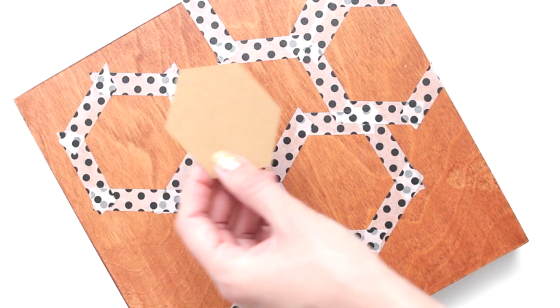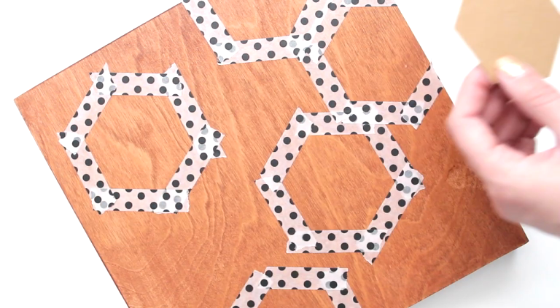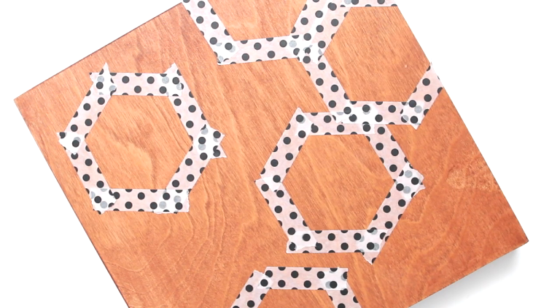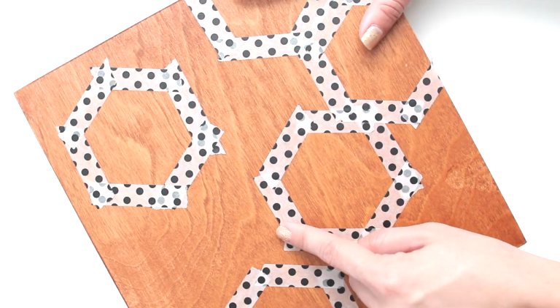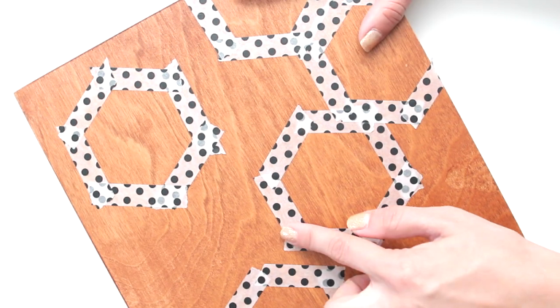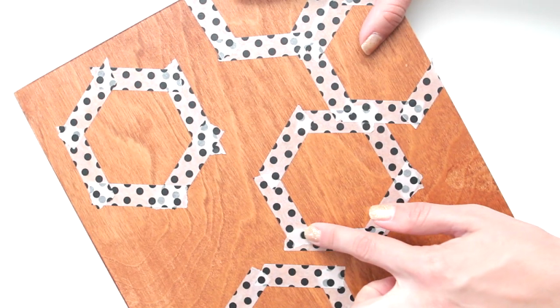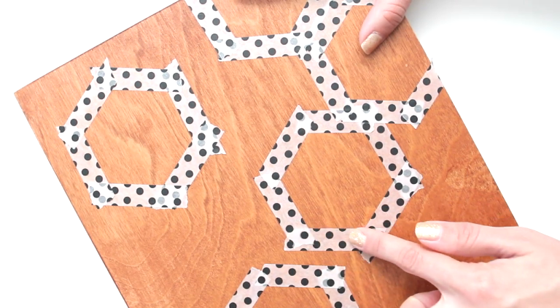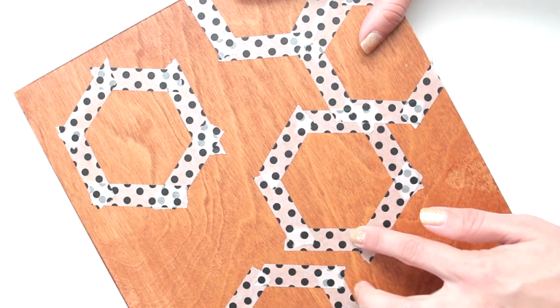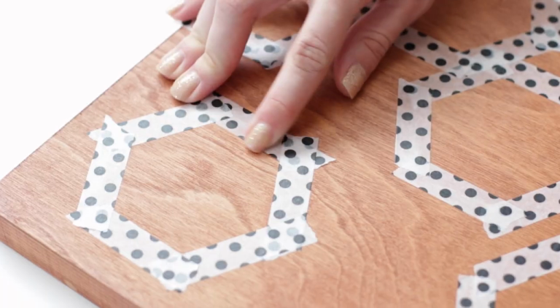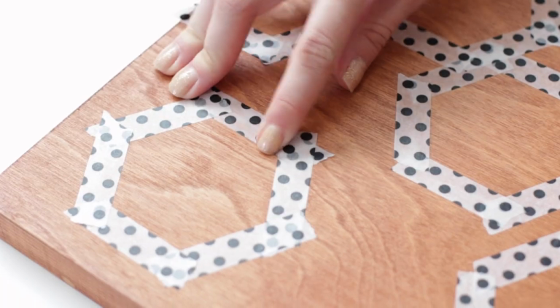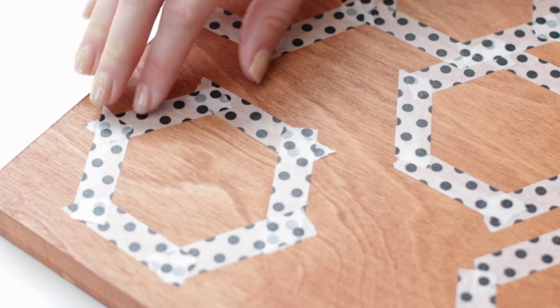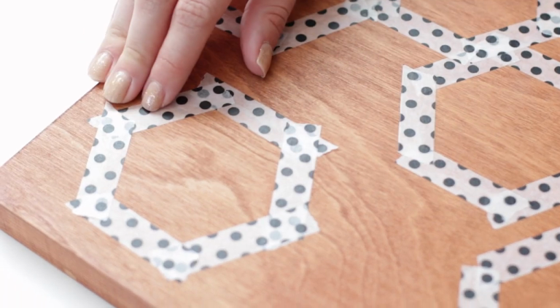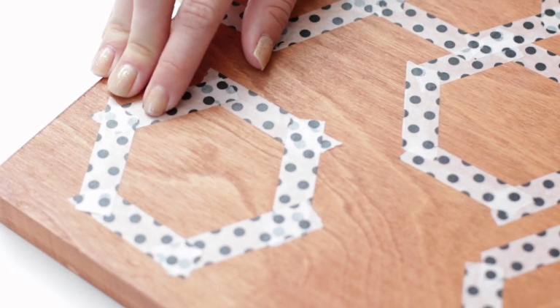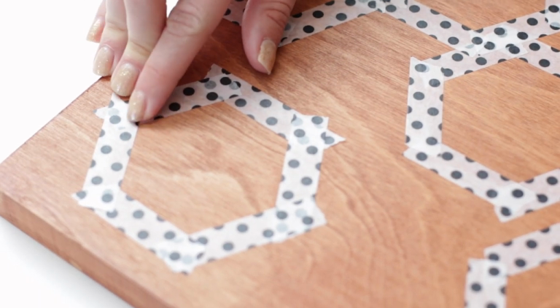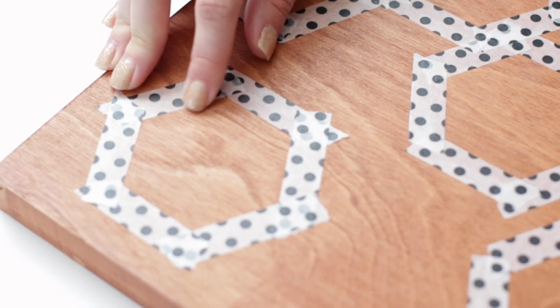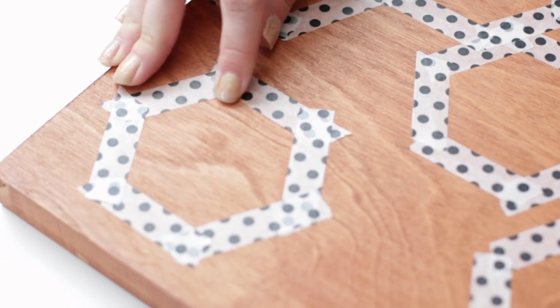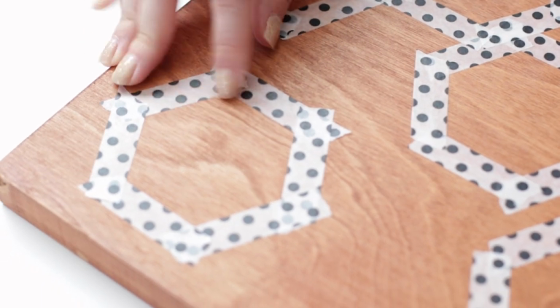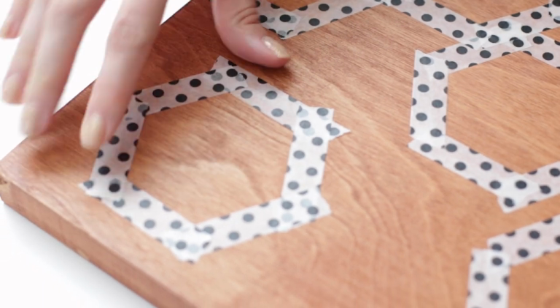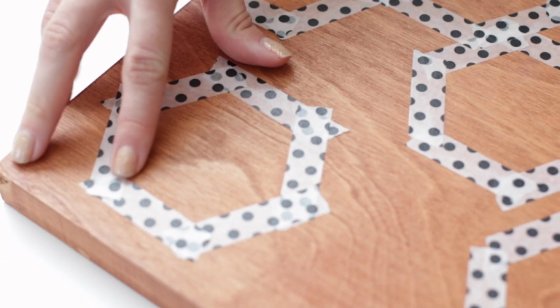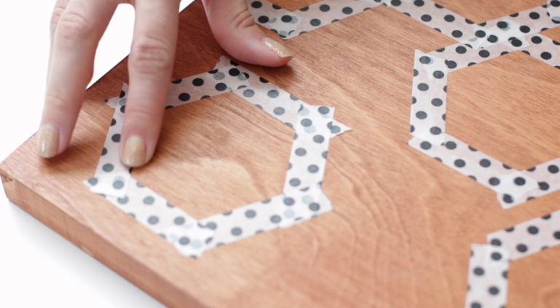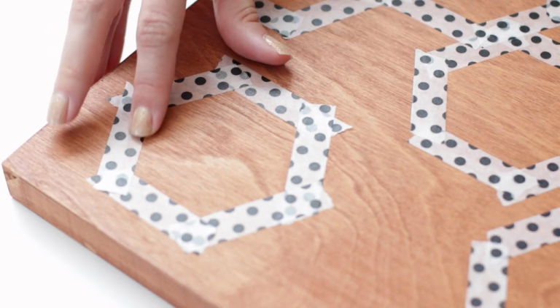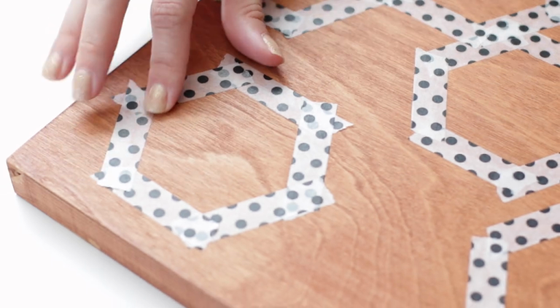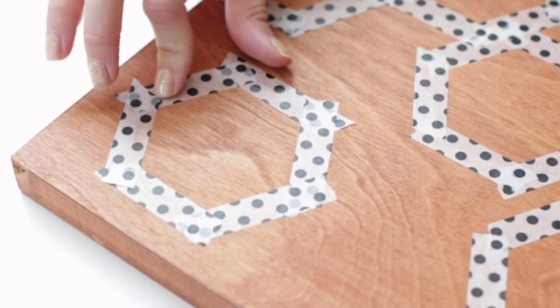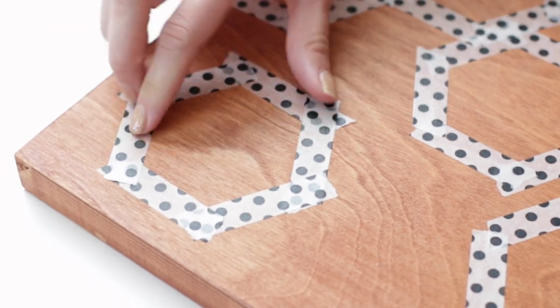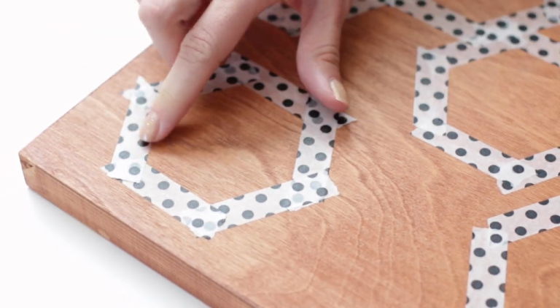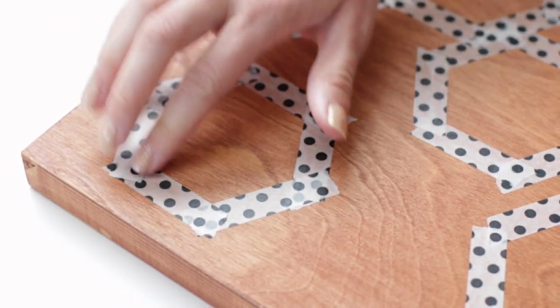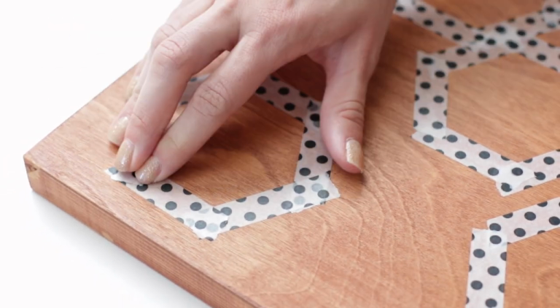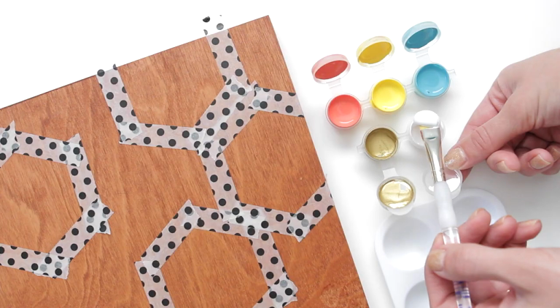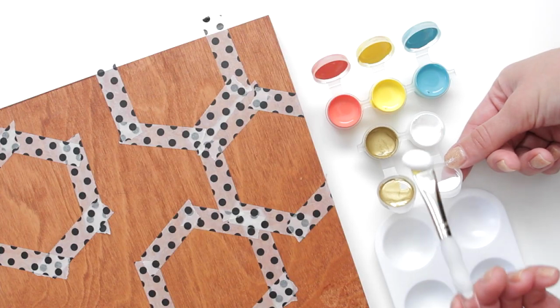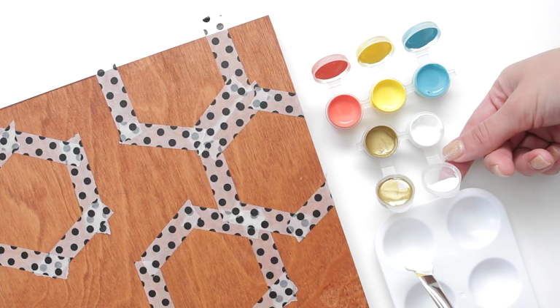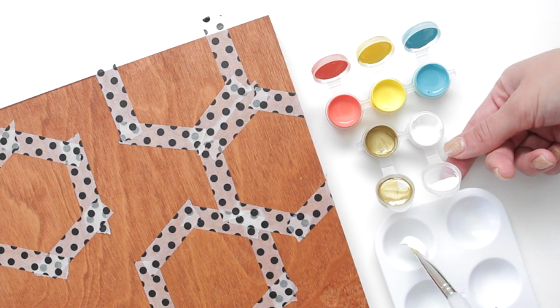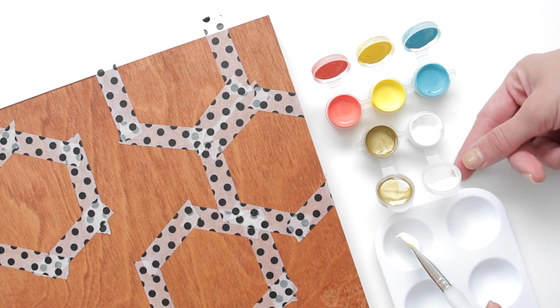Use your hands to firmly press the tape into place. A credit card or ruler is also really helpful for this. Now you're ready to paint.